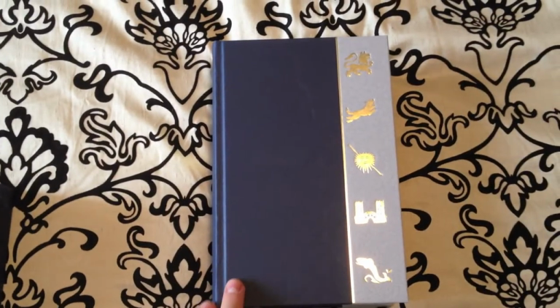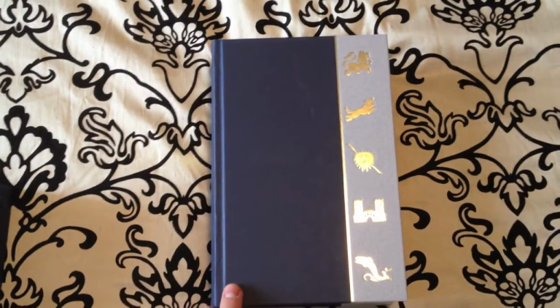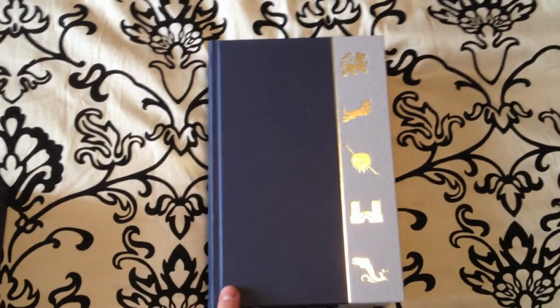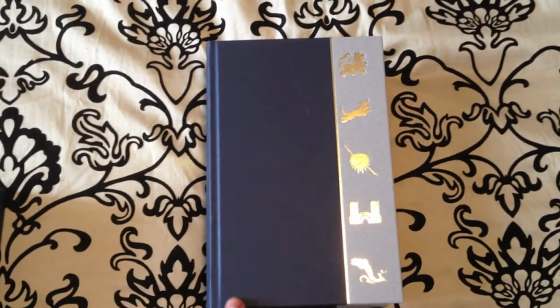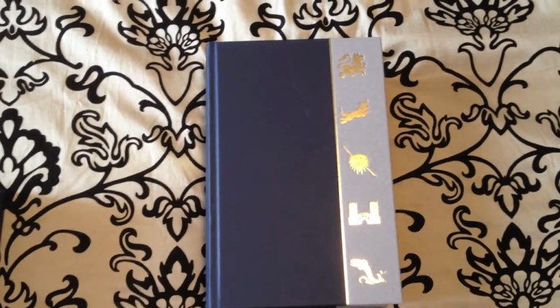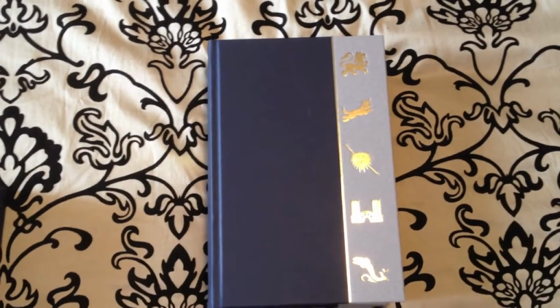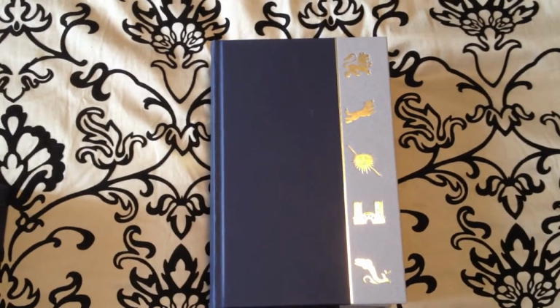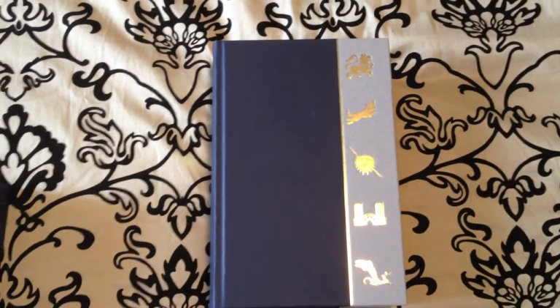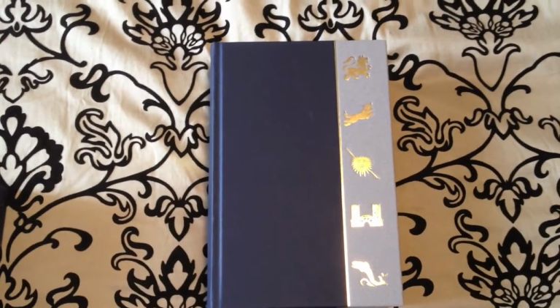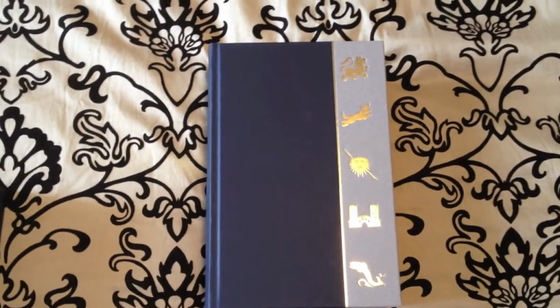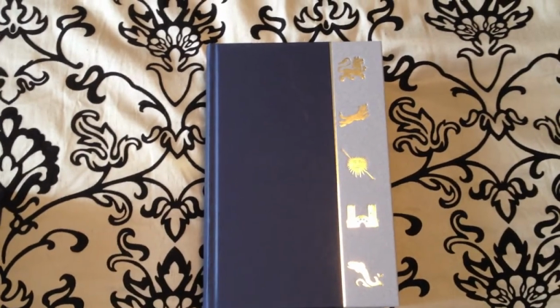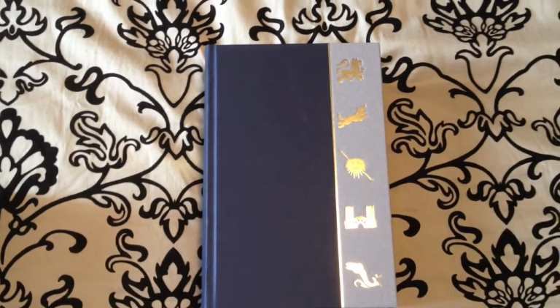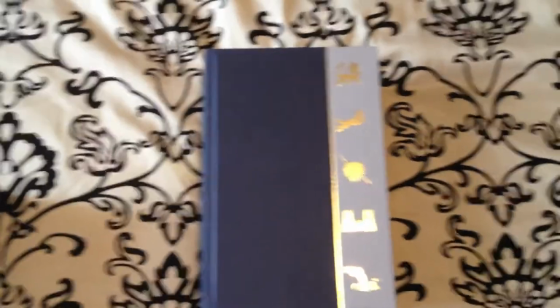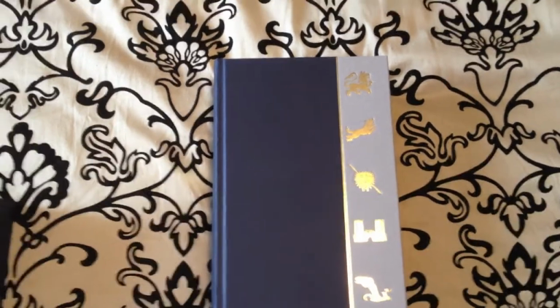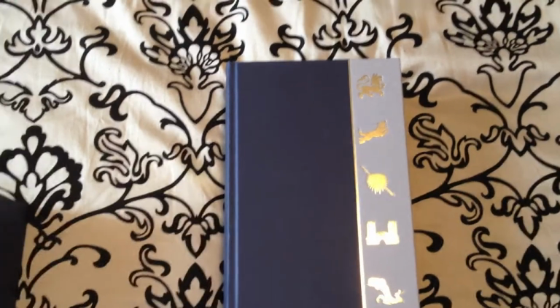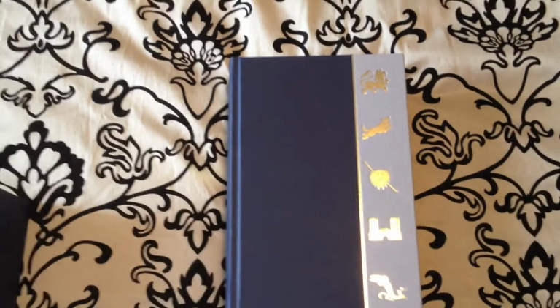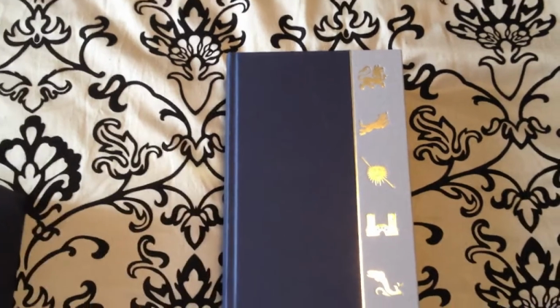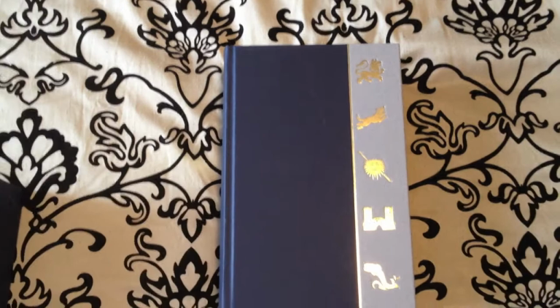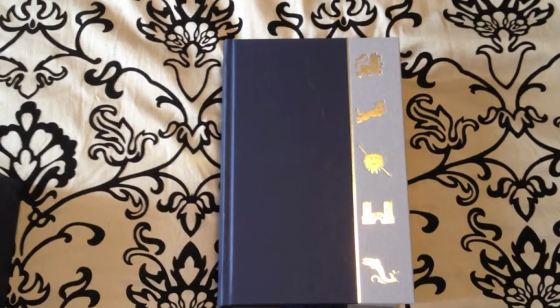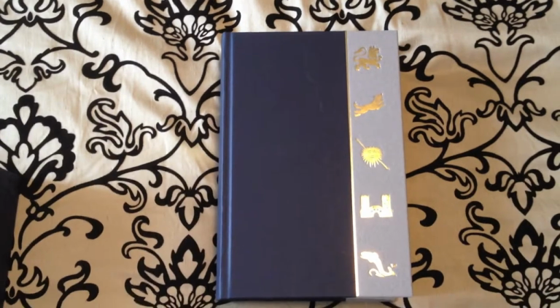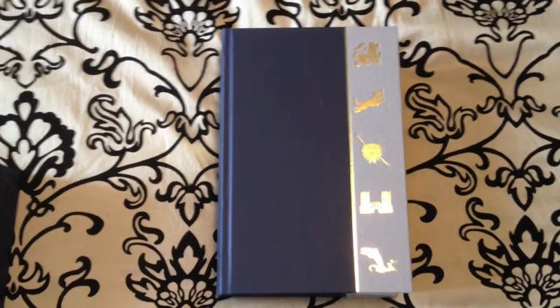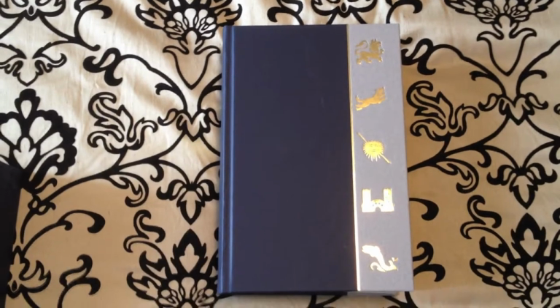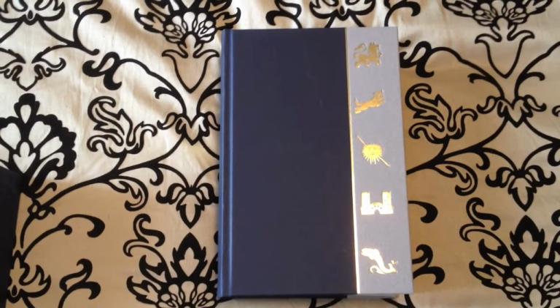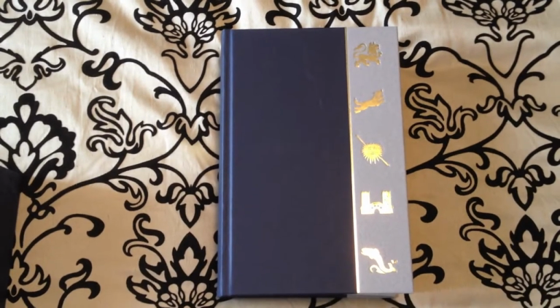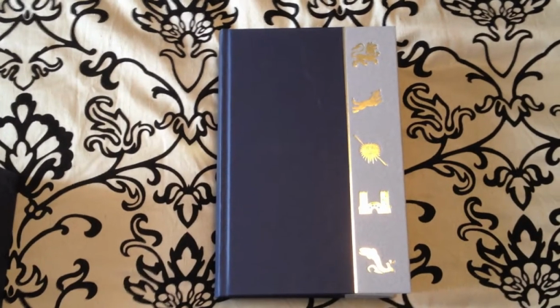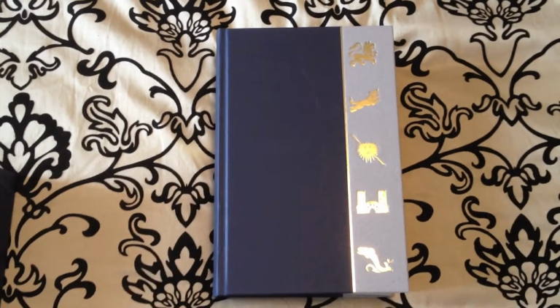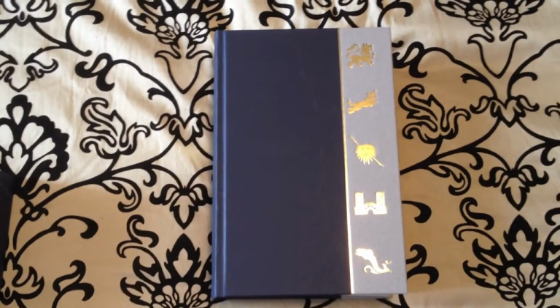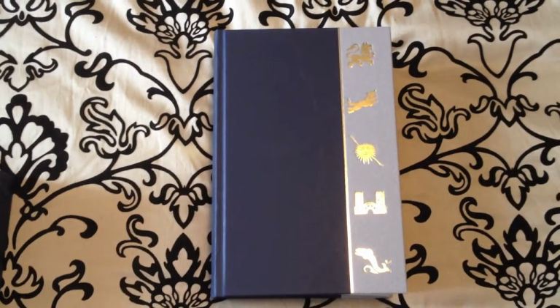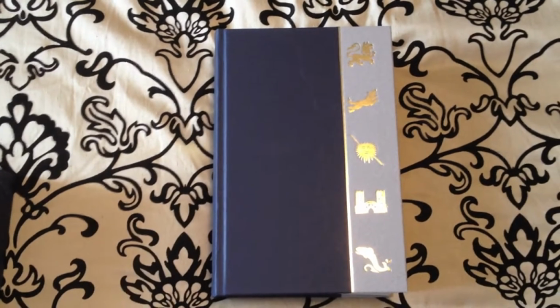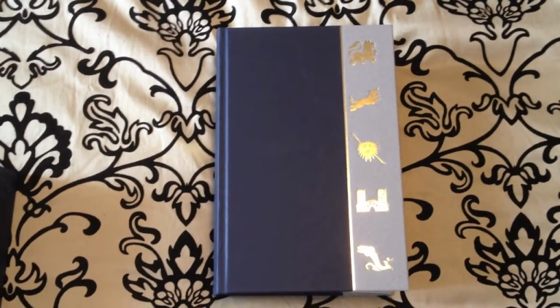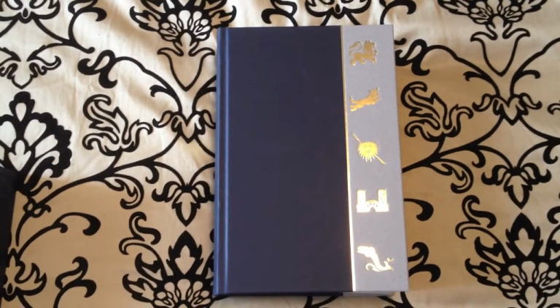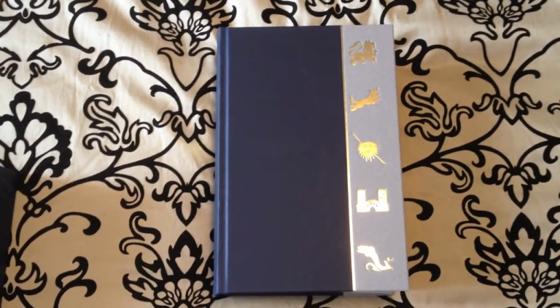I'll continue doing these reviews on deluxe editions. And as always guys, keep on reading.